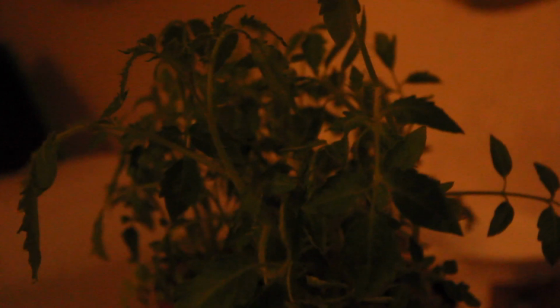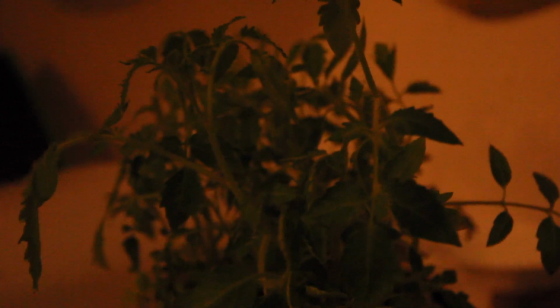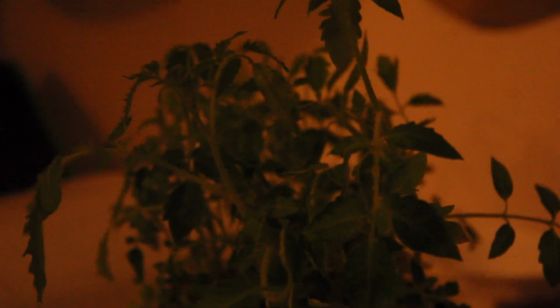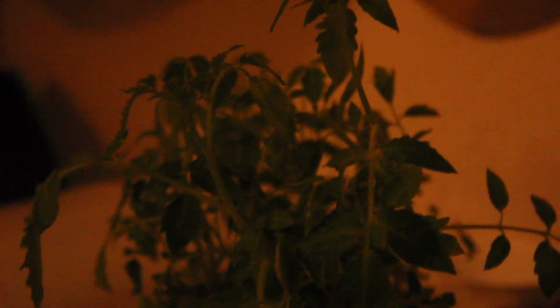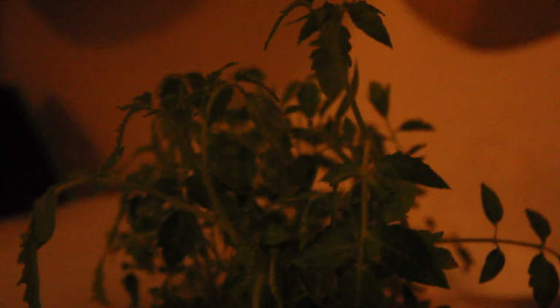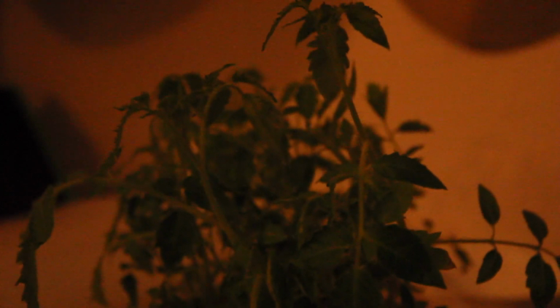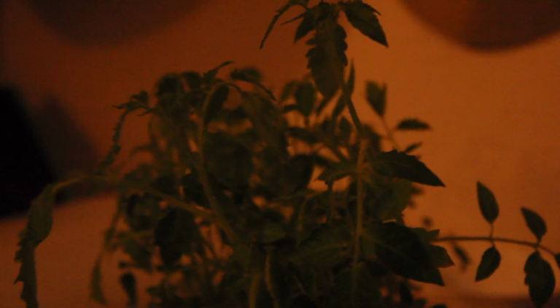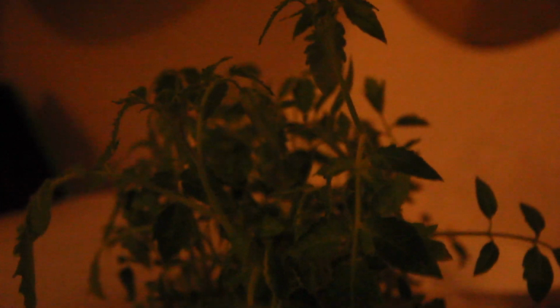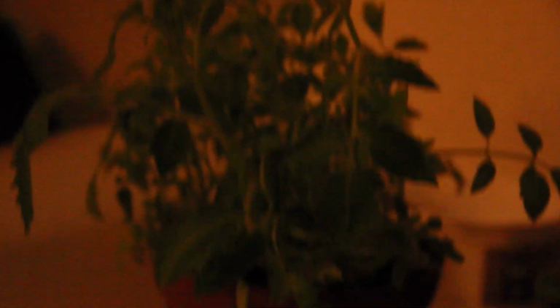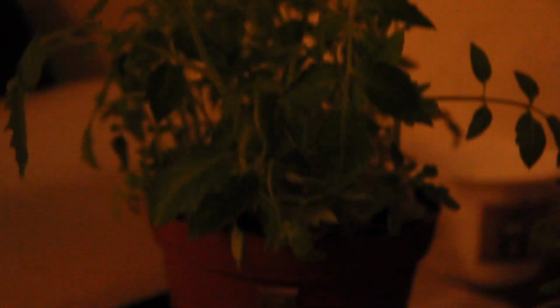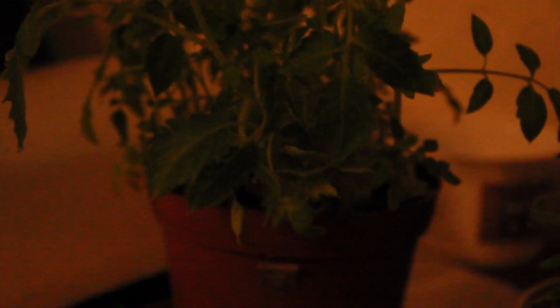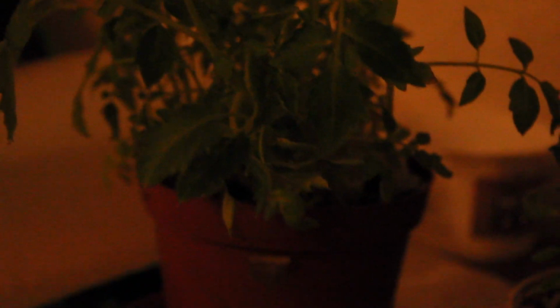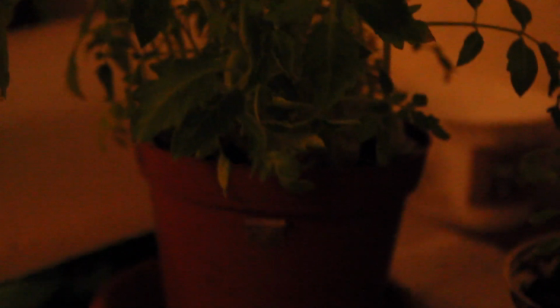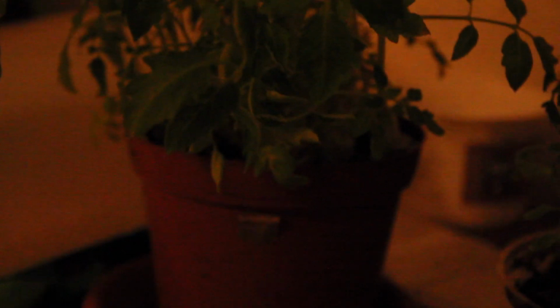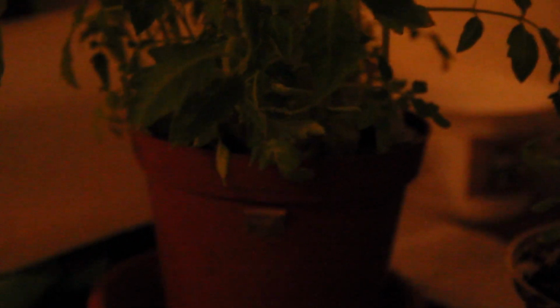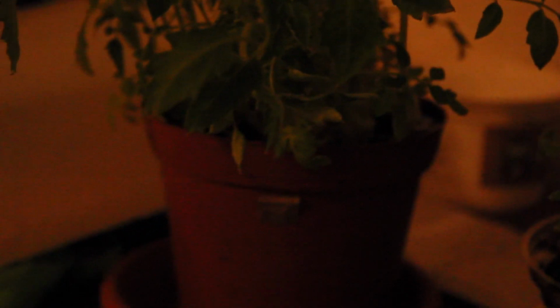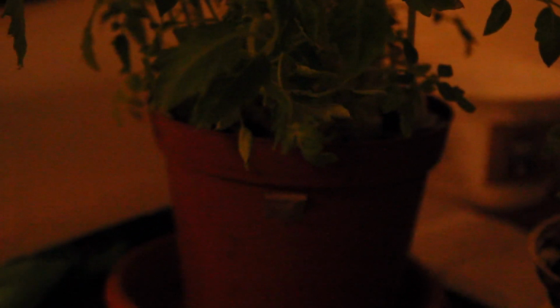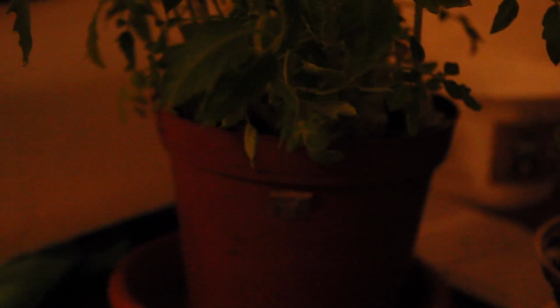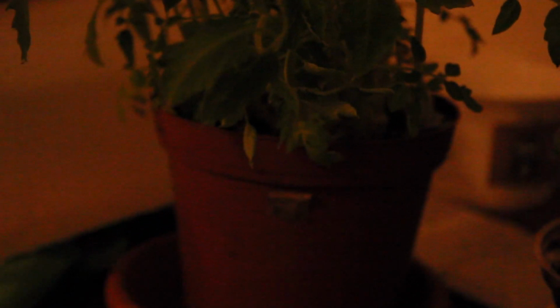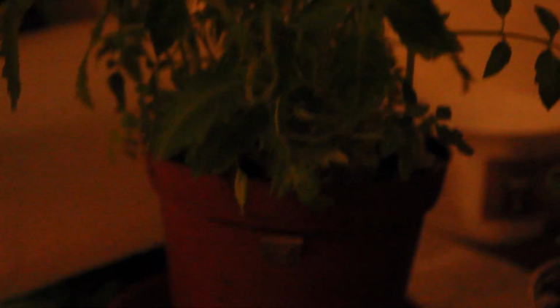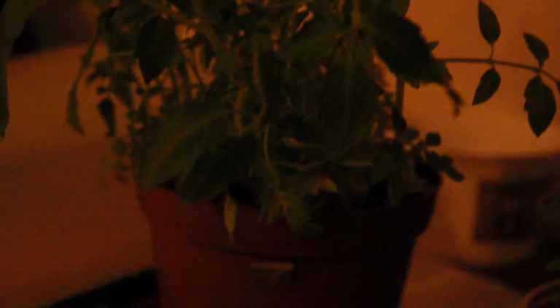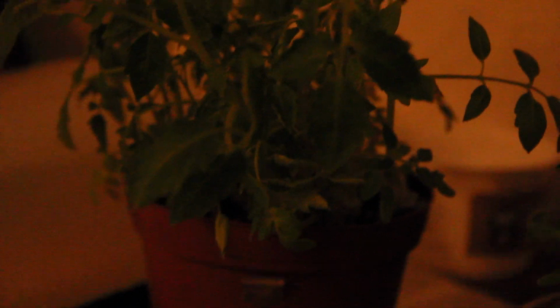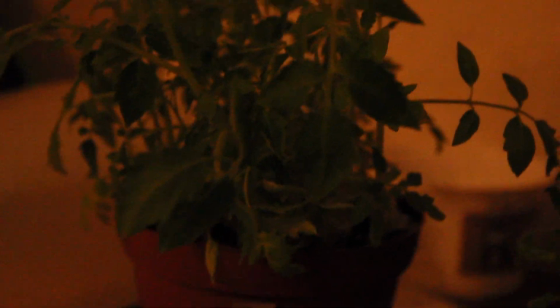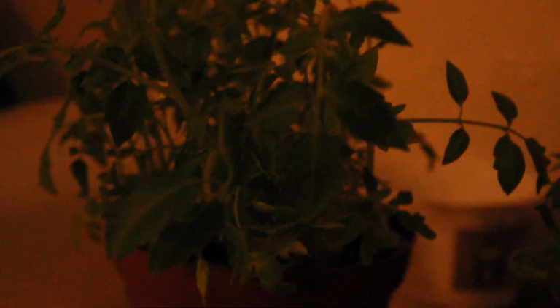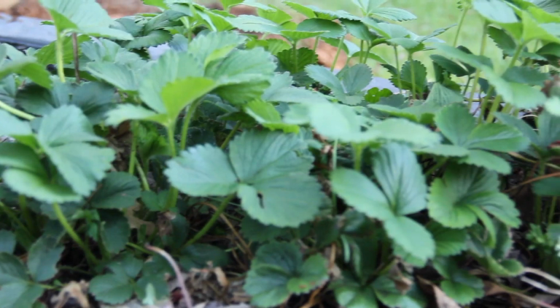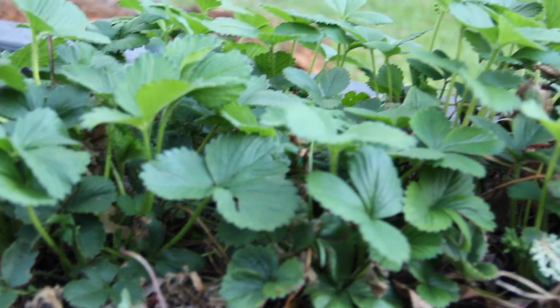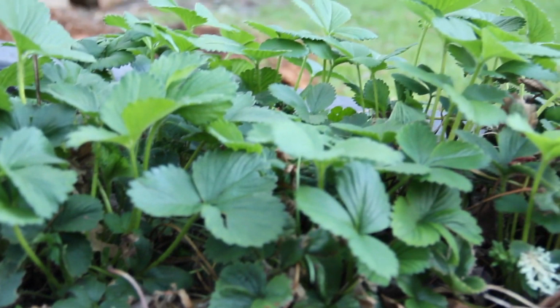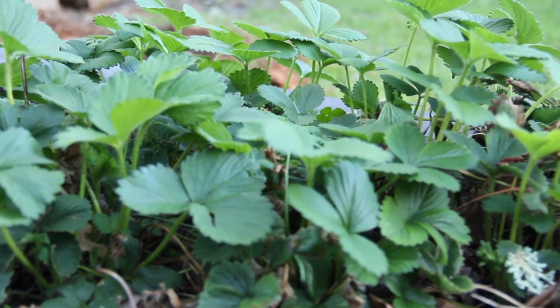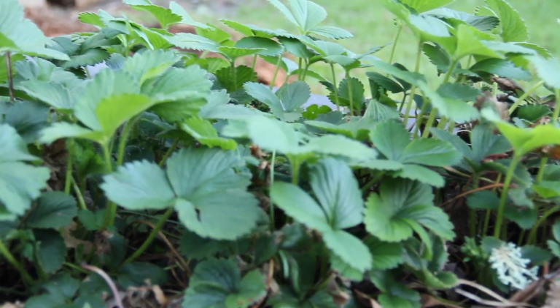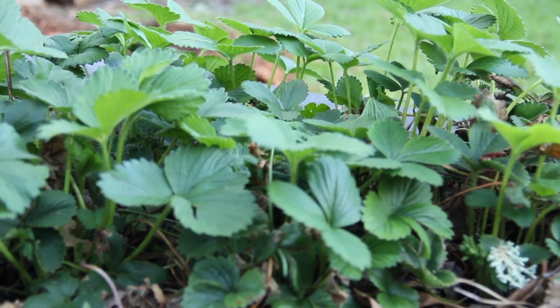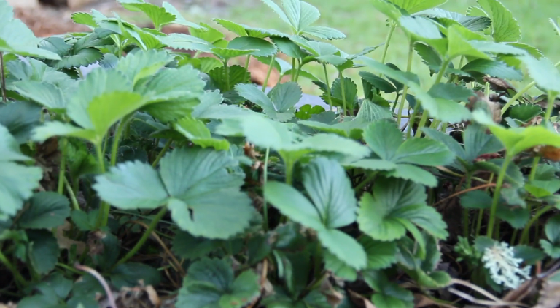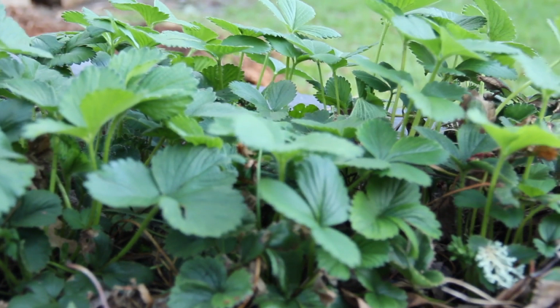Pretty much everything I've grown has grown. Allahu Akbar. Strawberries are looking good.